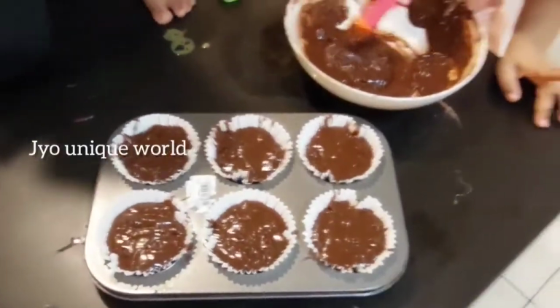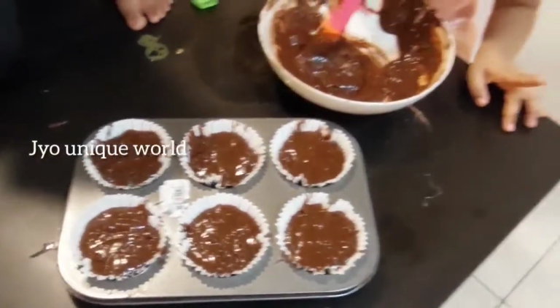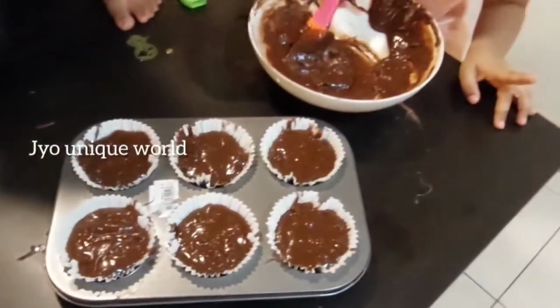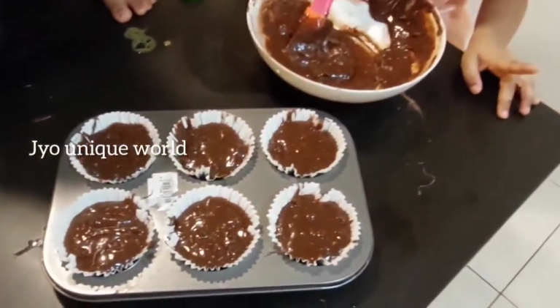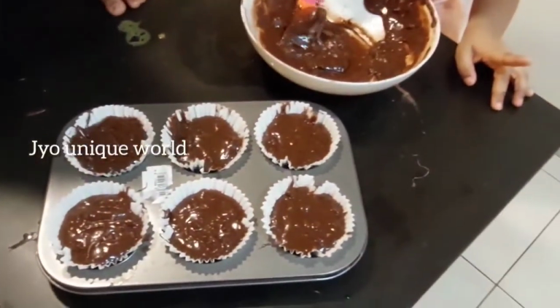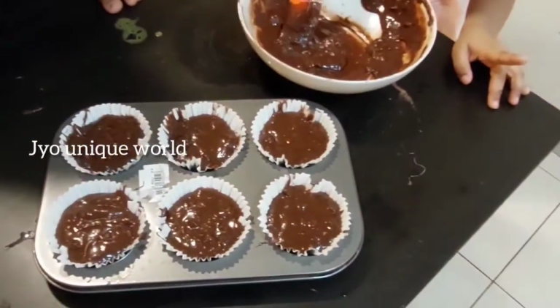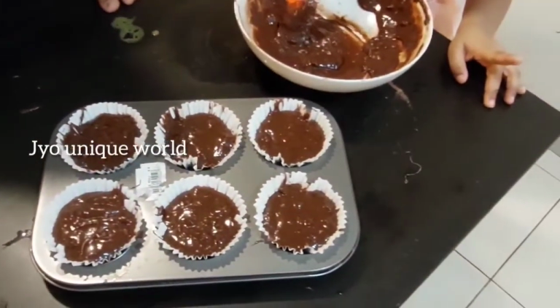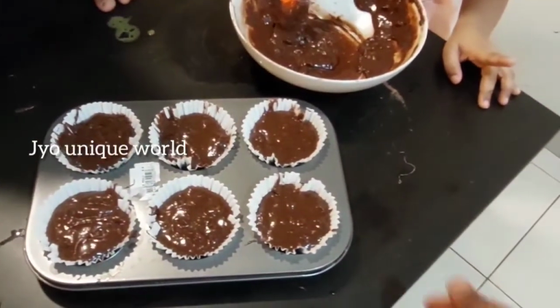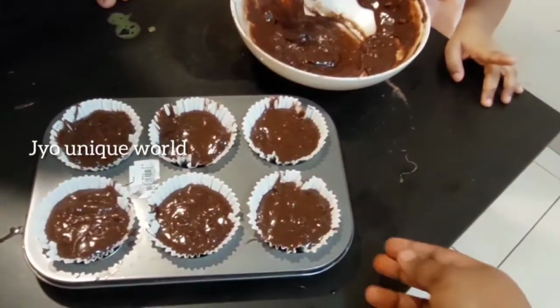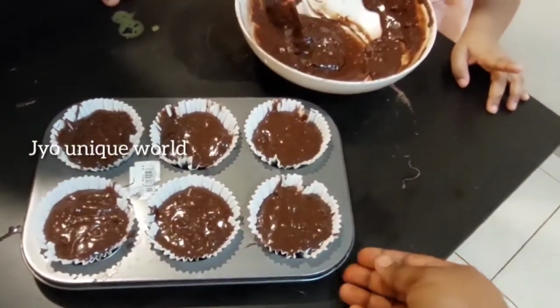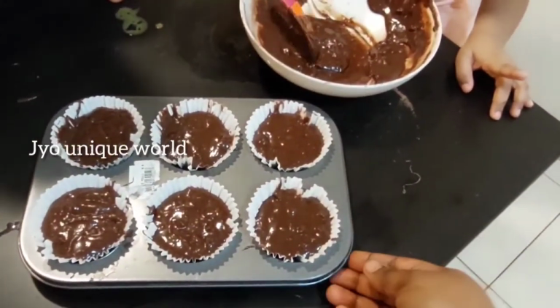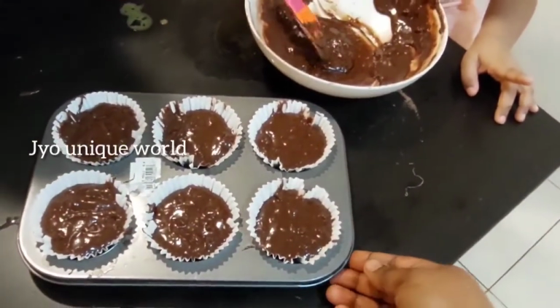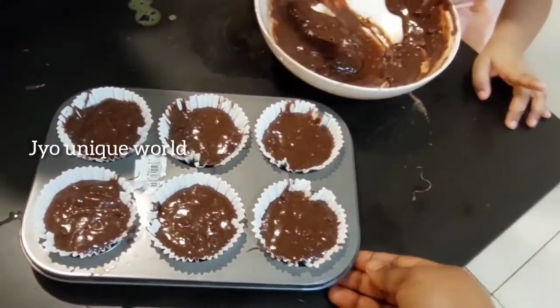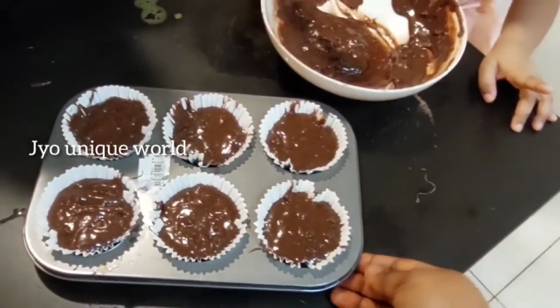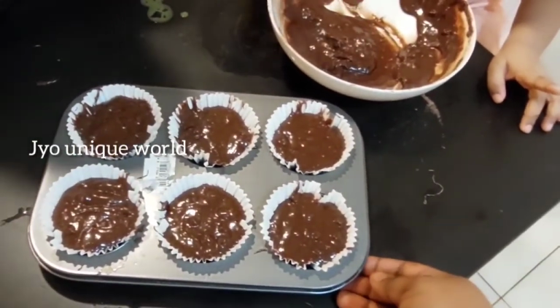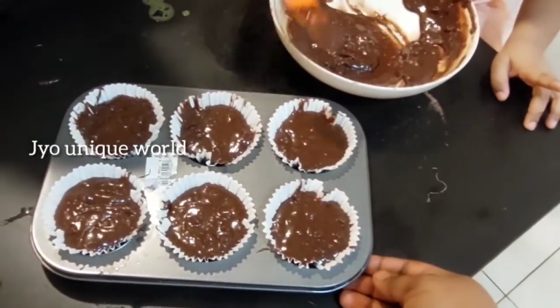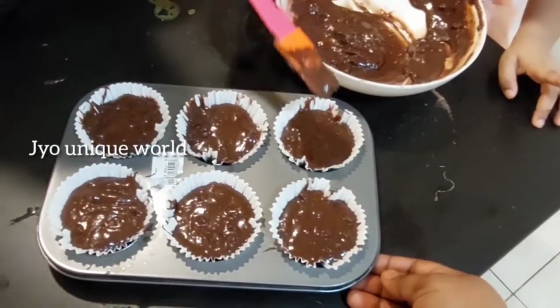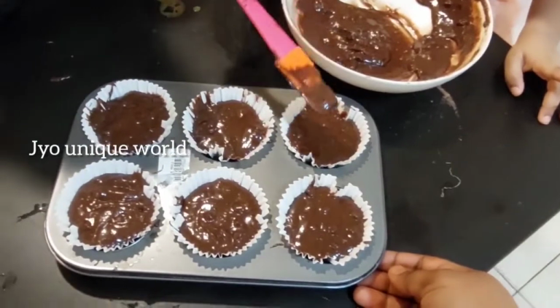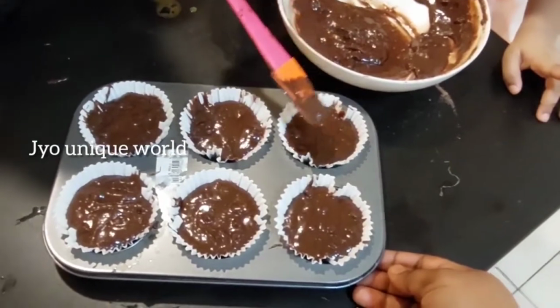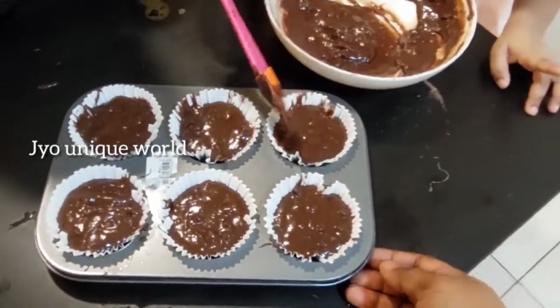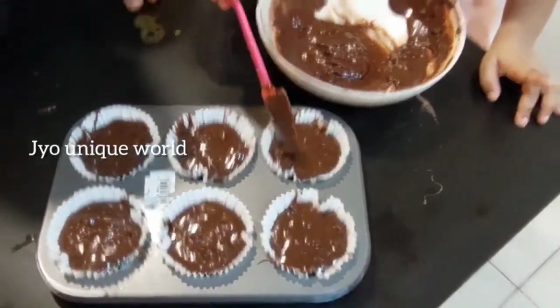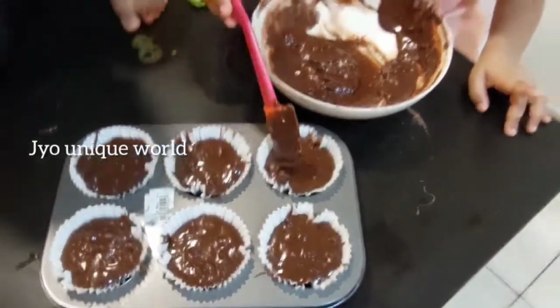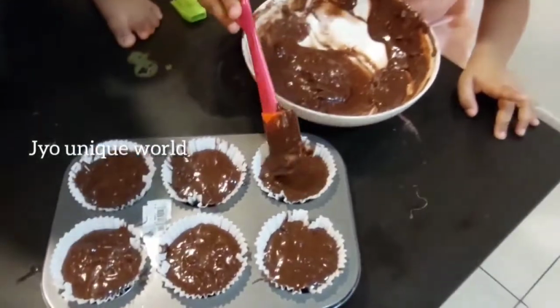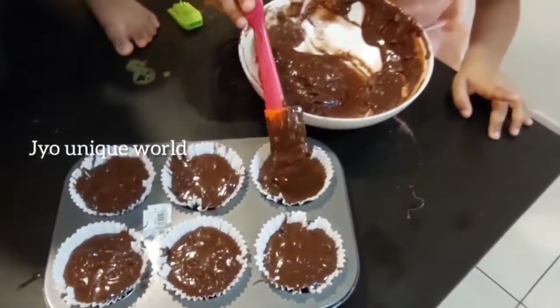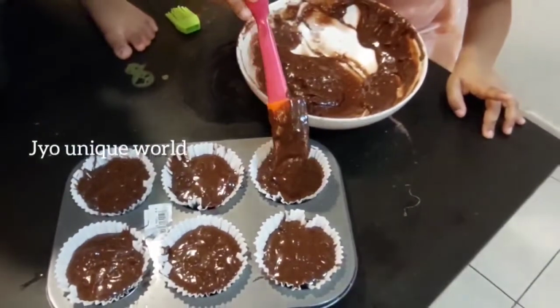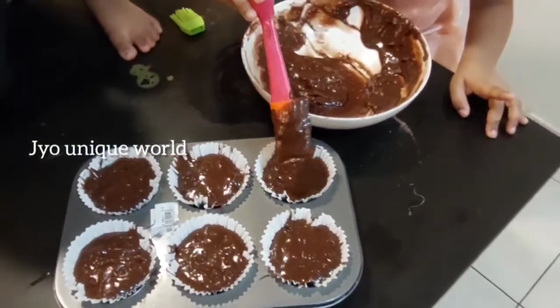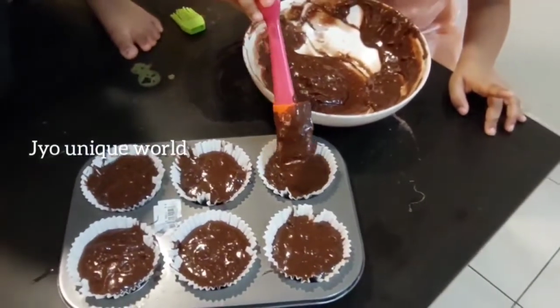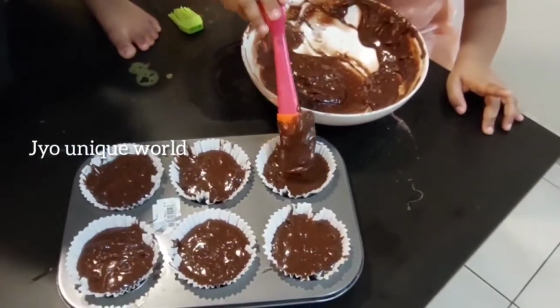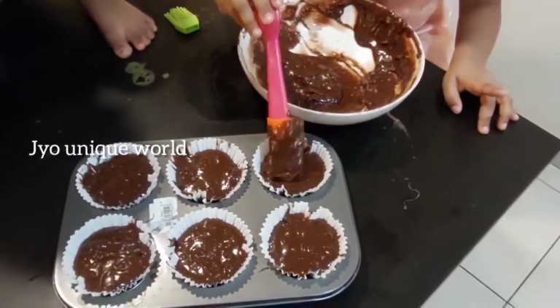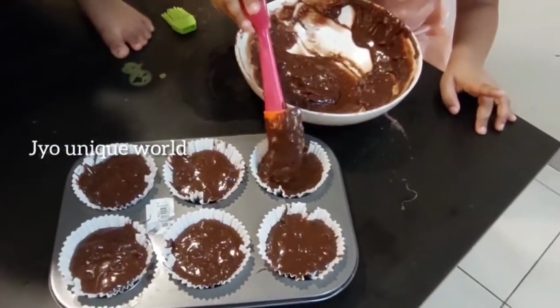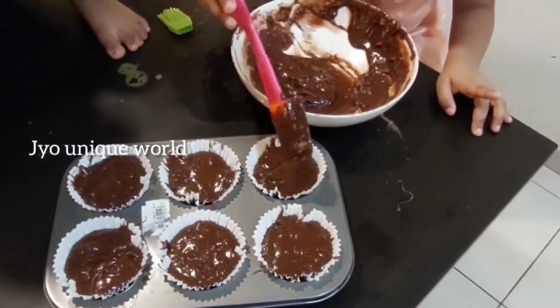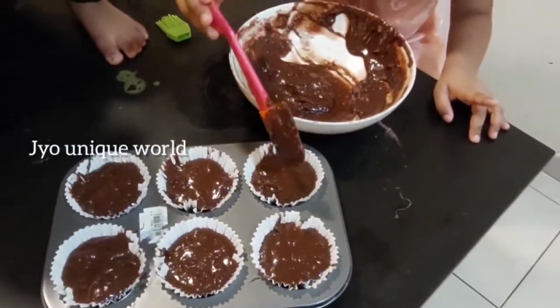Okay, now we are going to put it in the oven. You want to add some more?